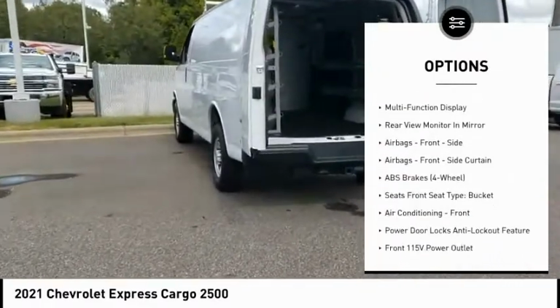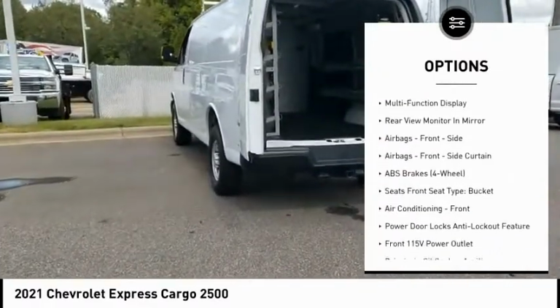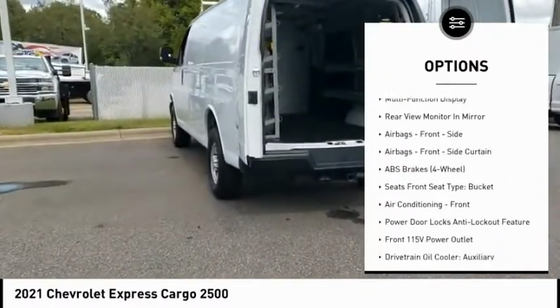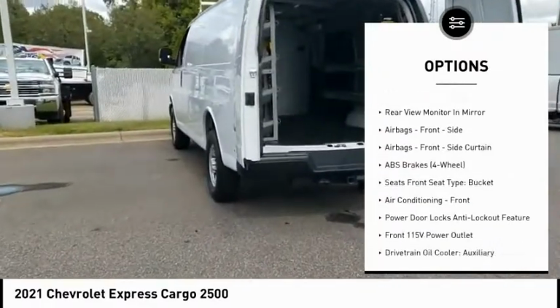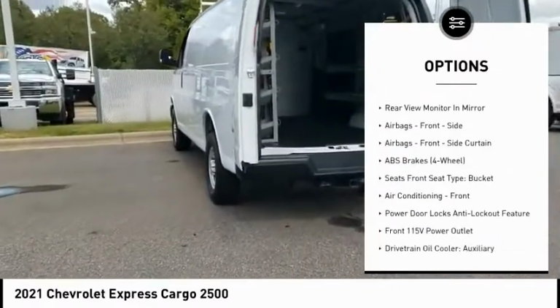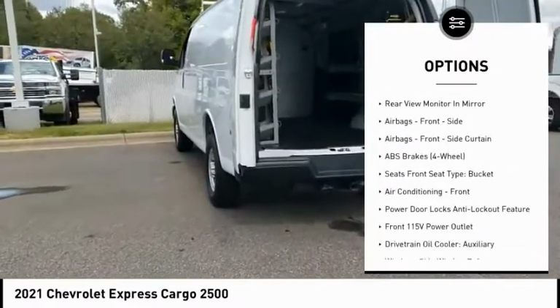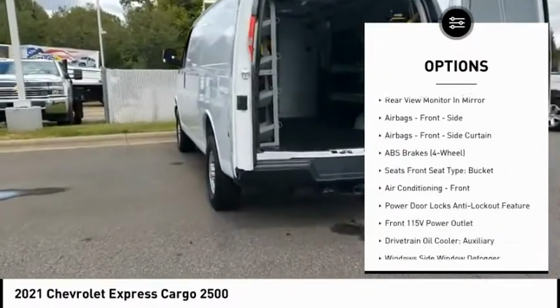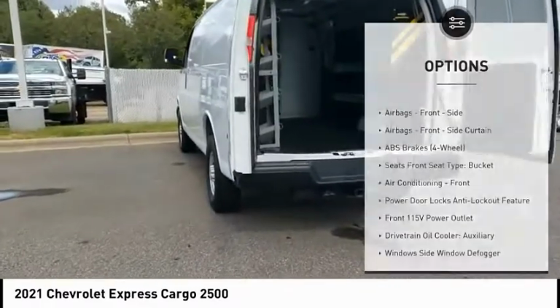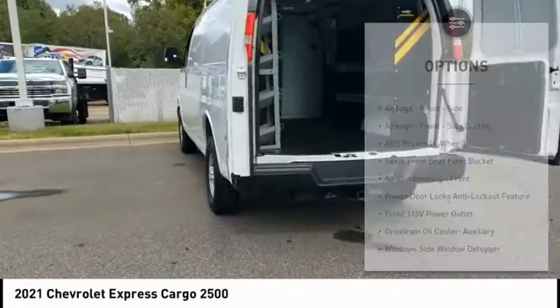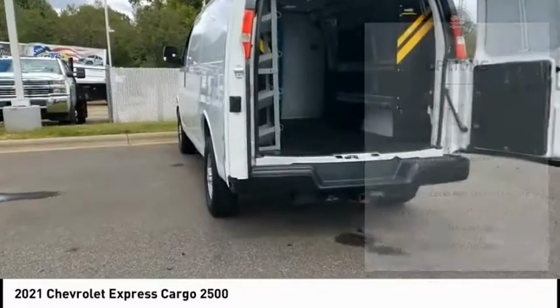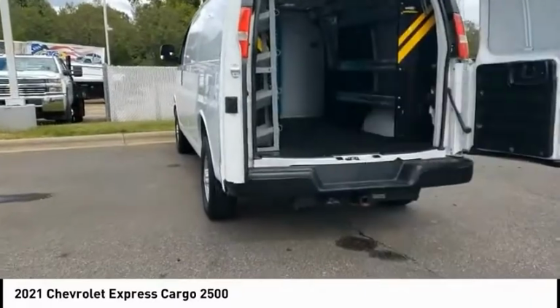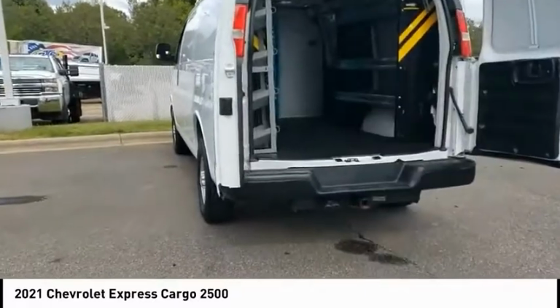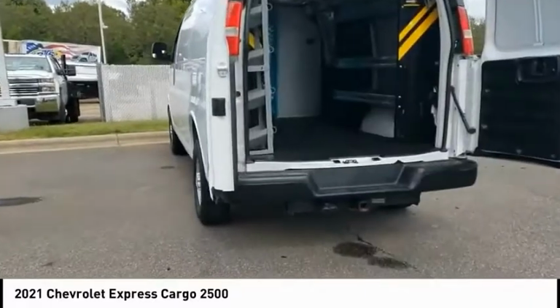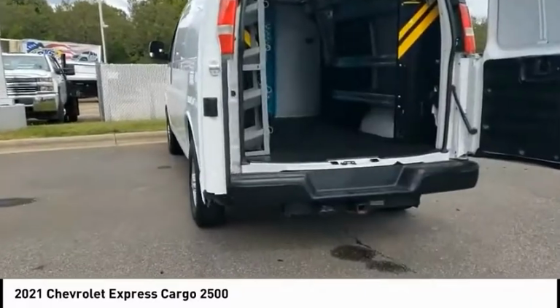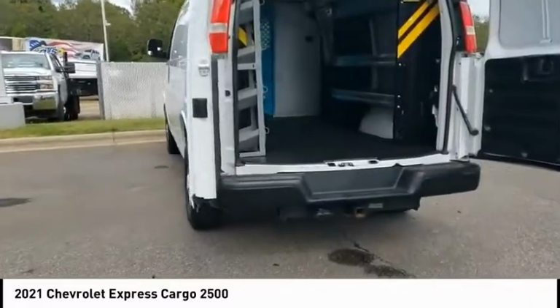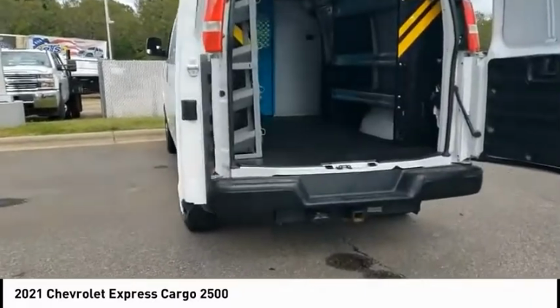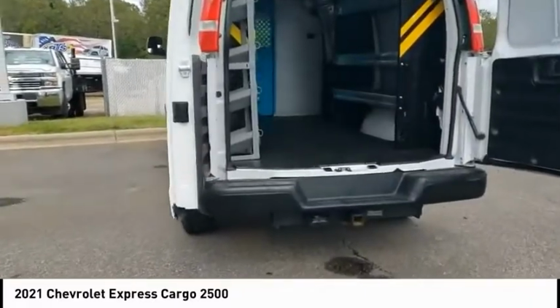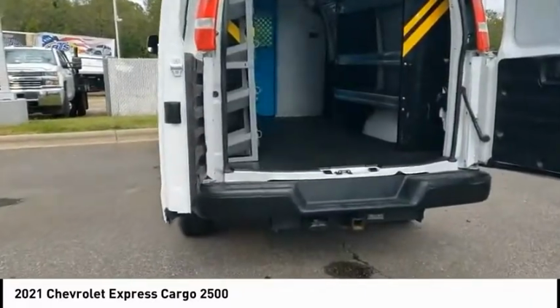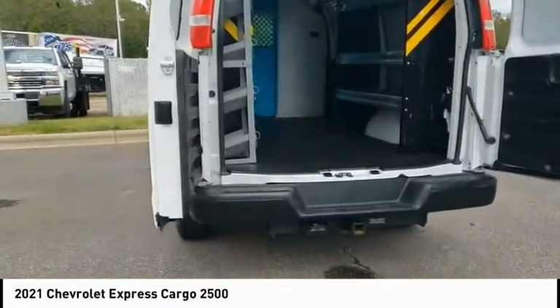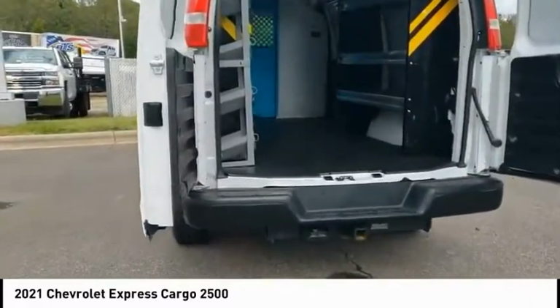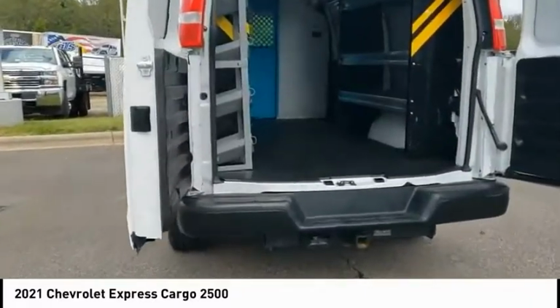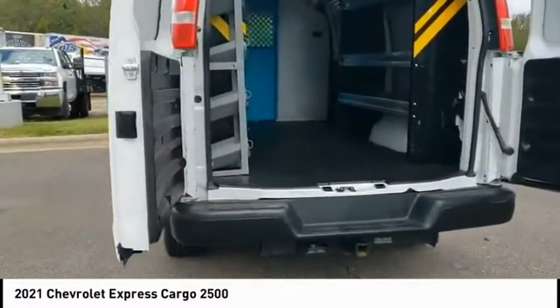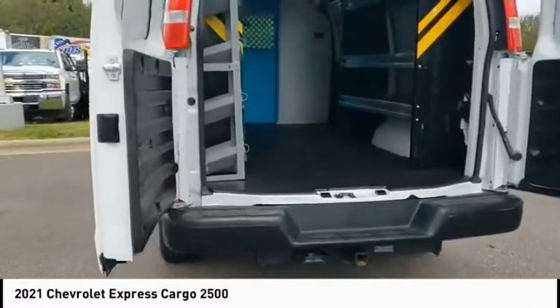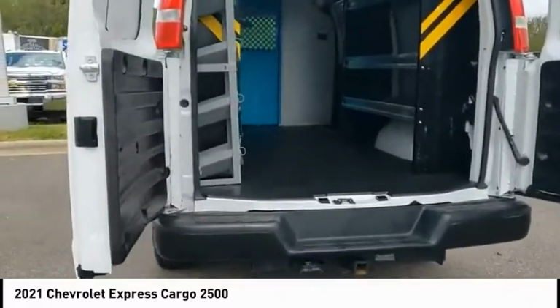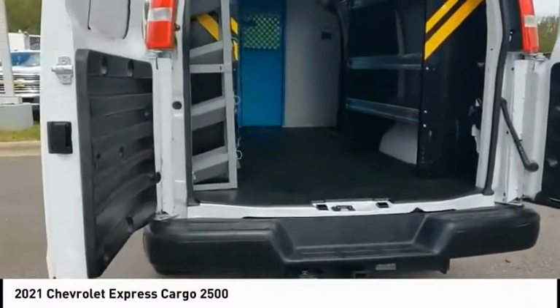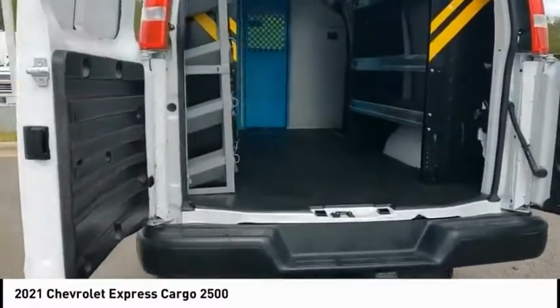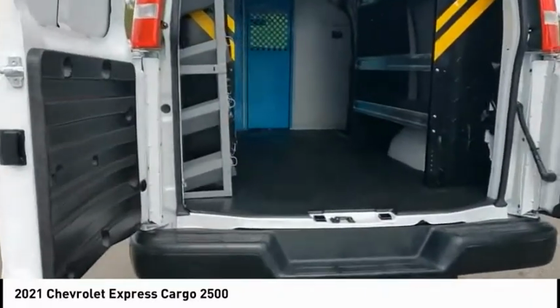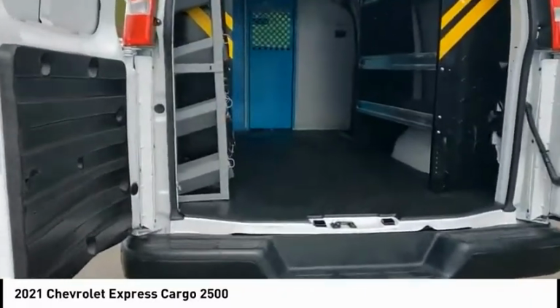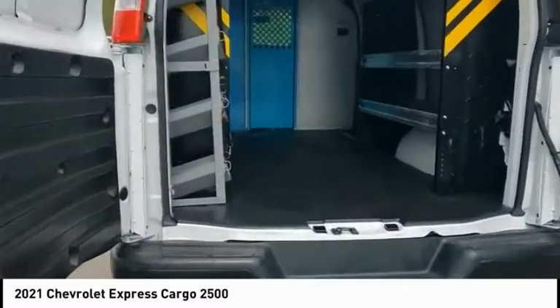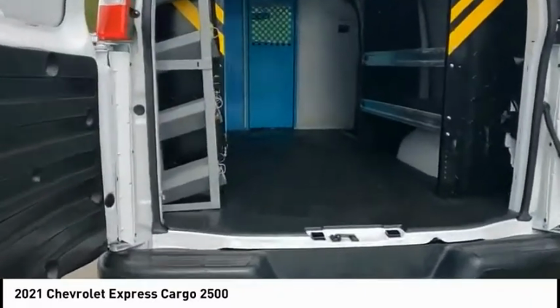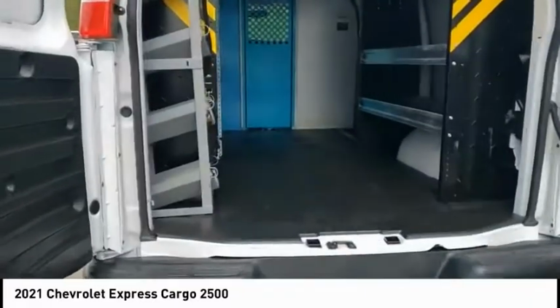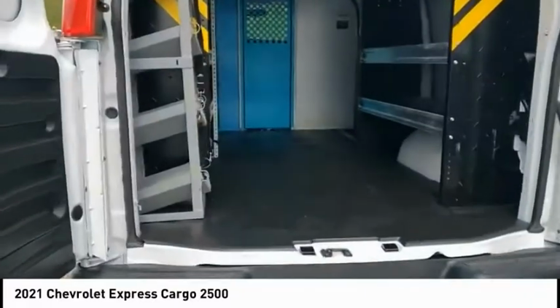Power brakes, multifunction display, power windows, power steering, tachometer.